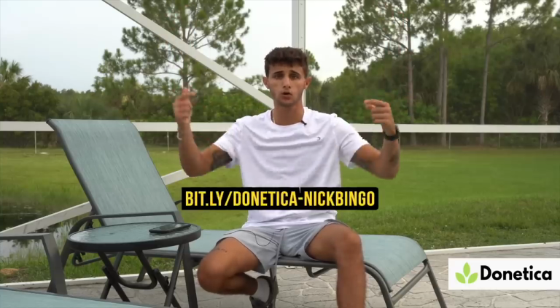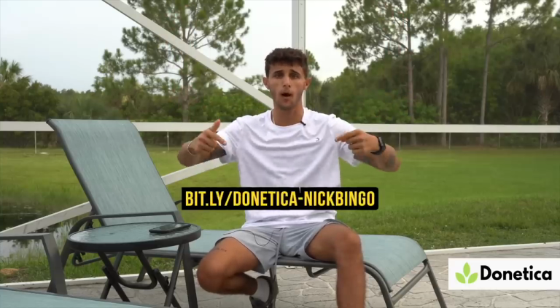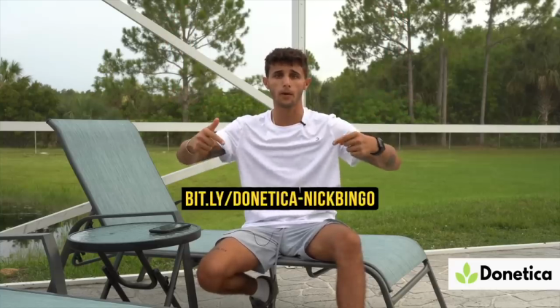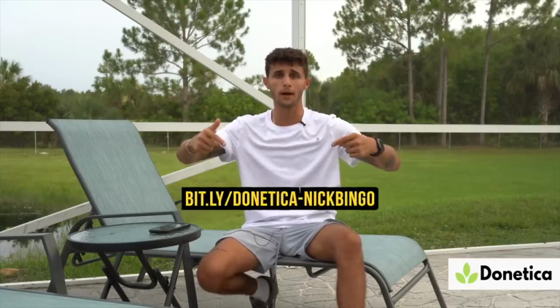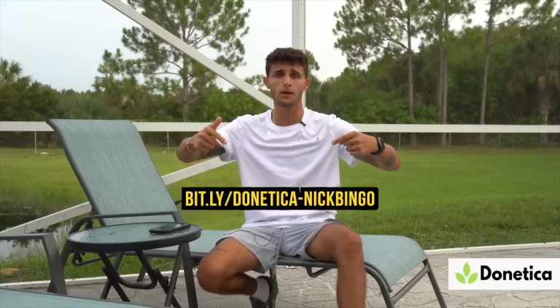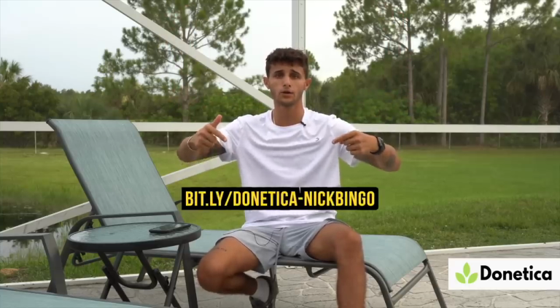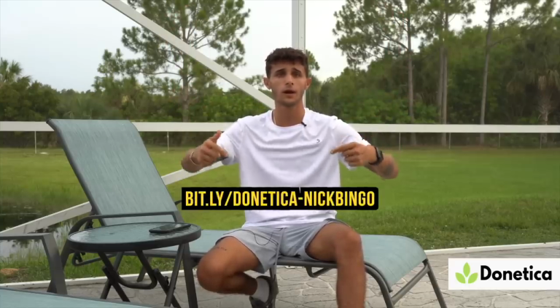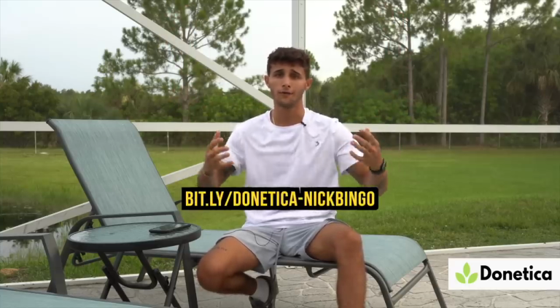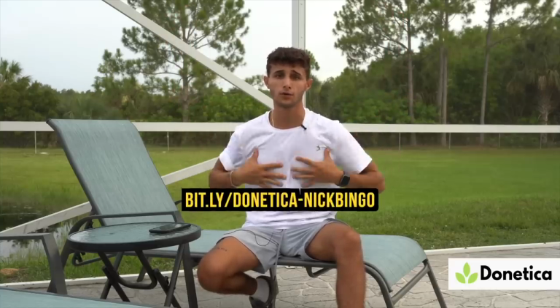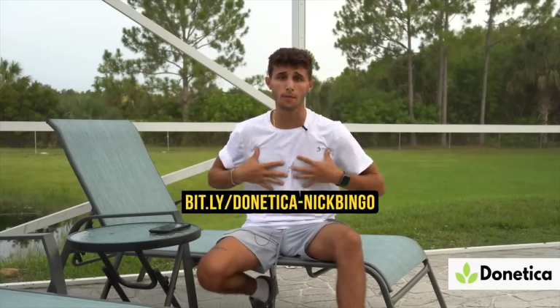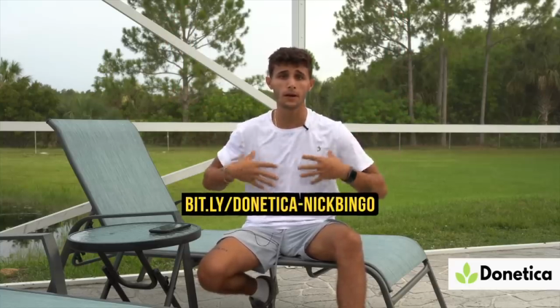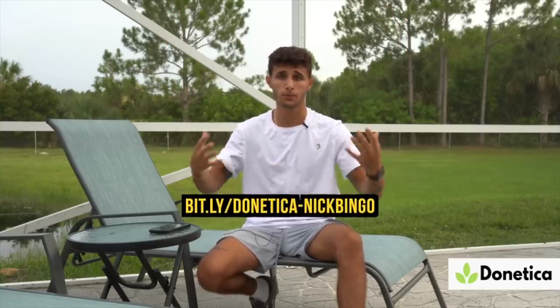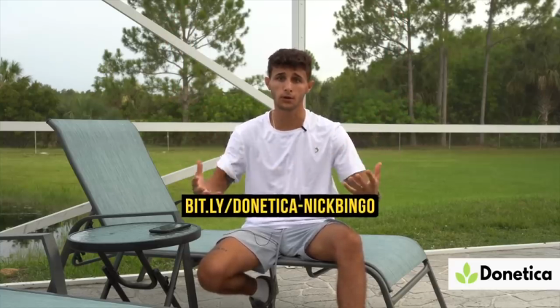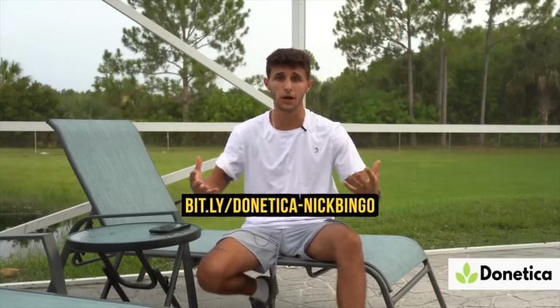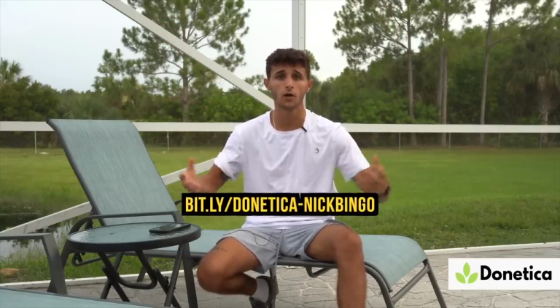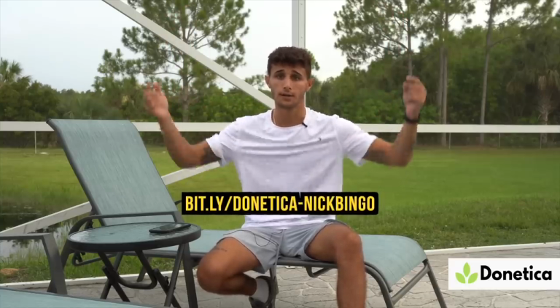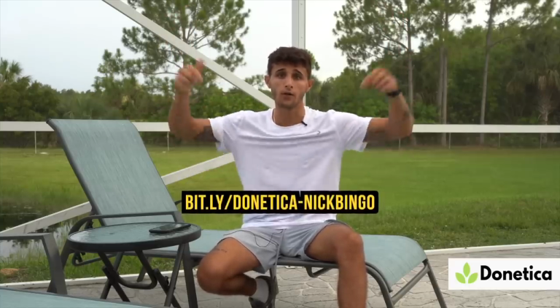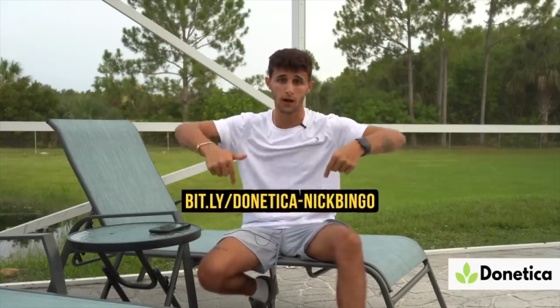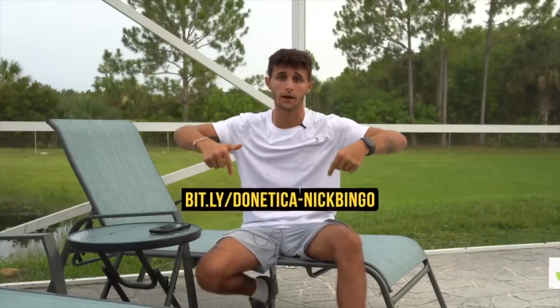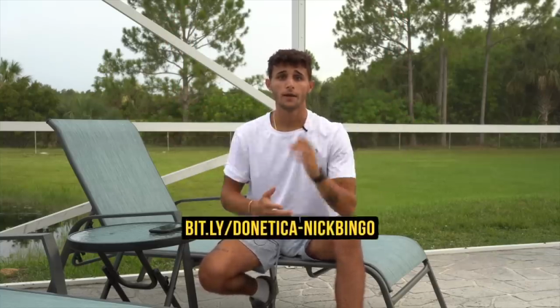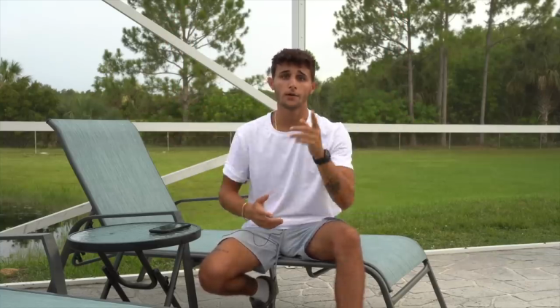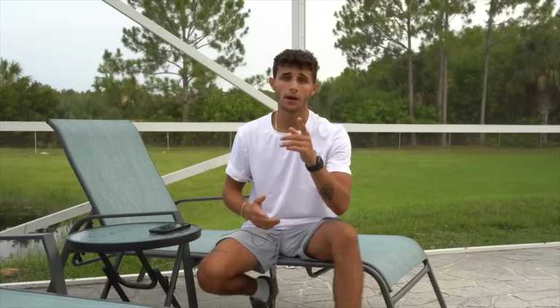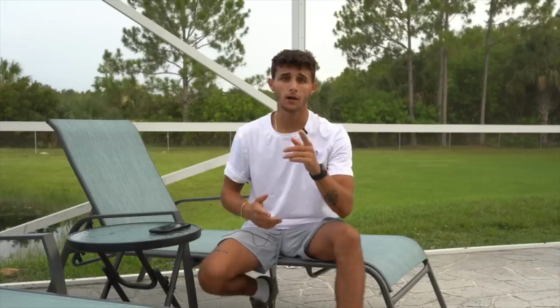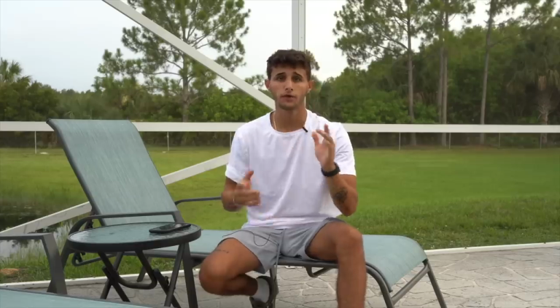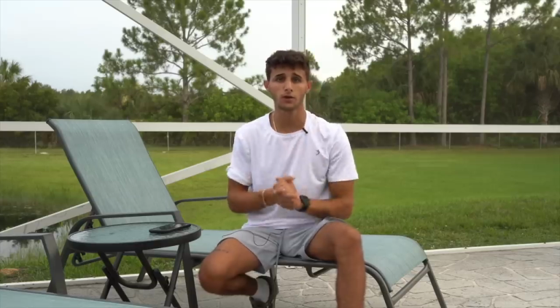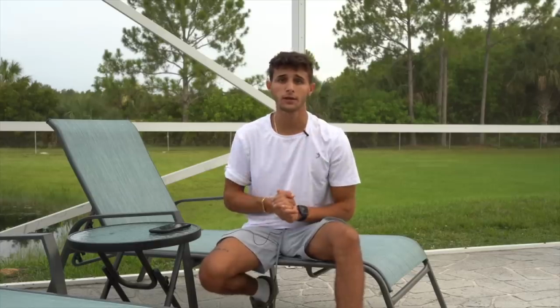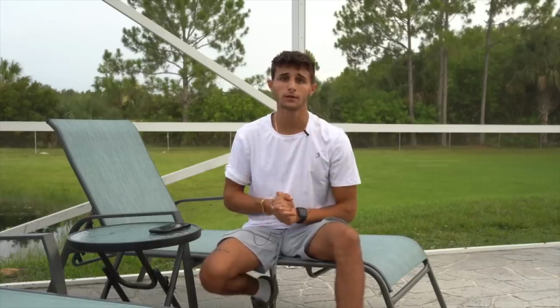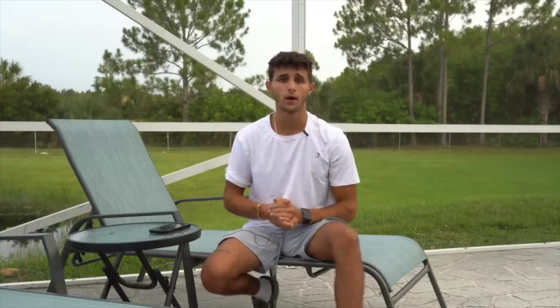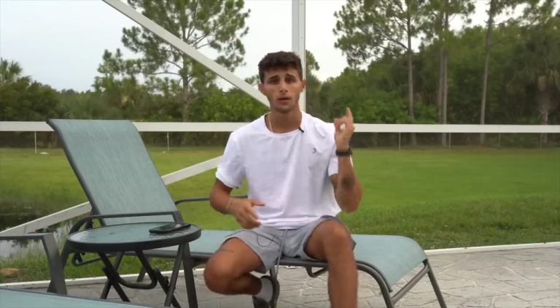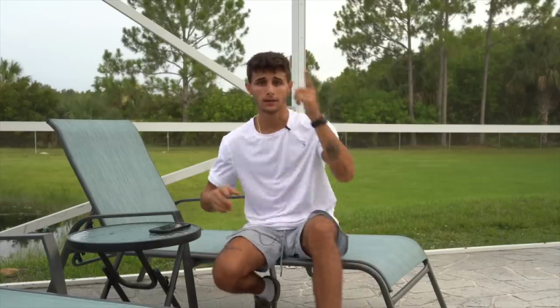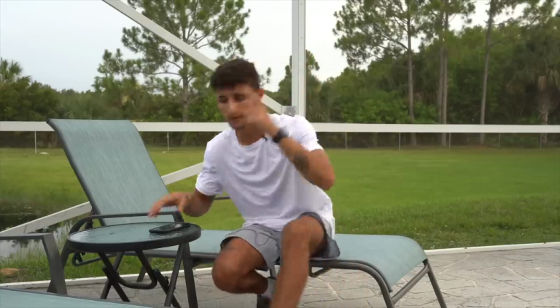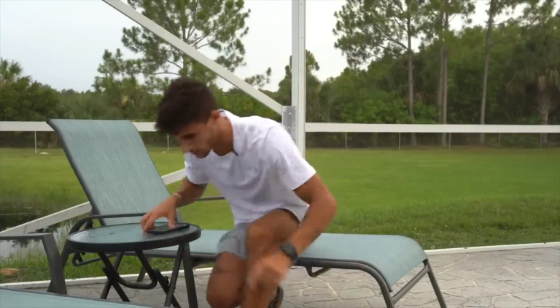Make sure you download Donetica right in my description down below, also popping up right here on the screen. If you support me, support the channel — download Donetica. Thank you Donetica for sponsoring today's video. Let's get into it.